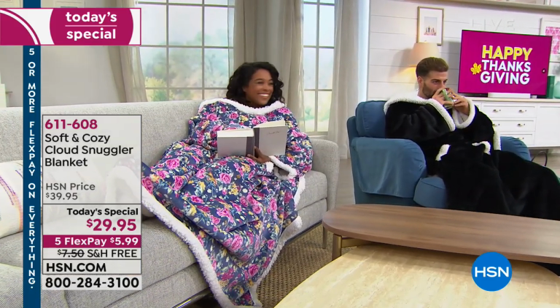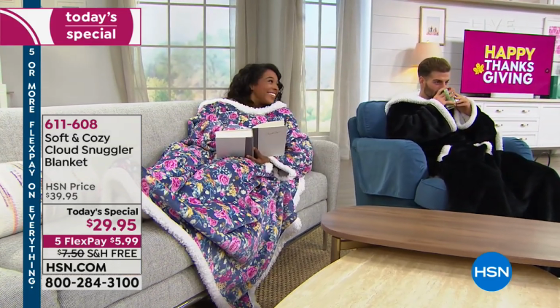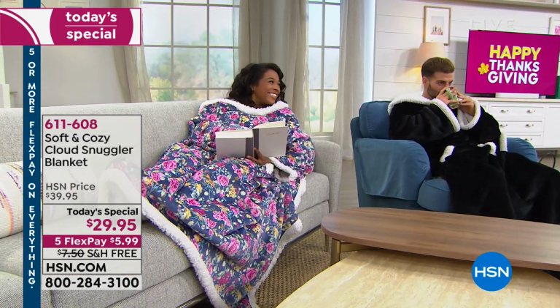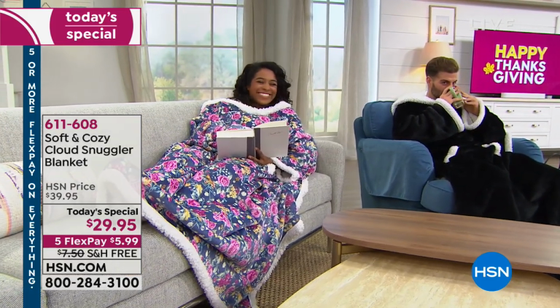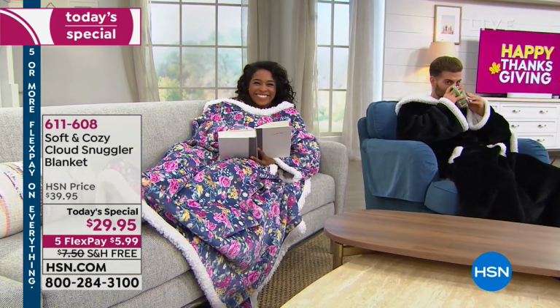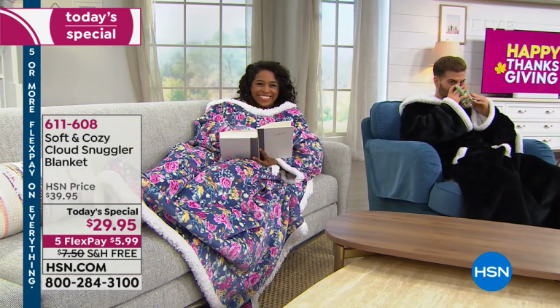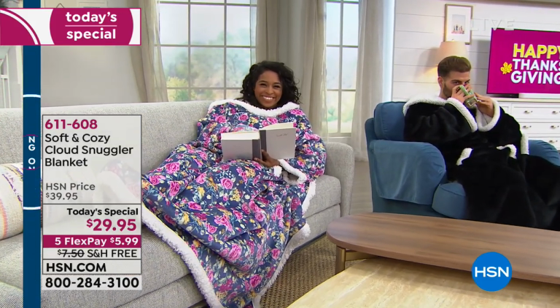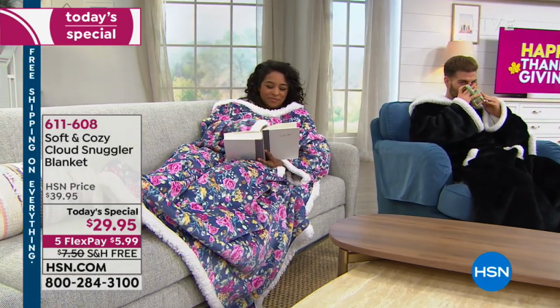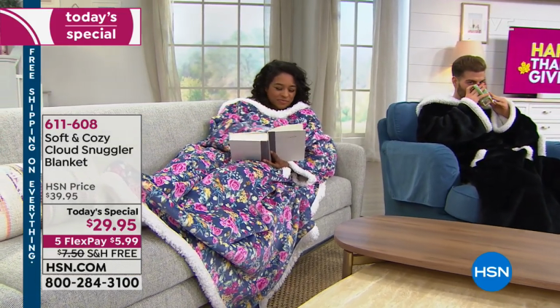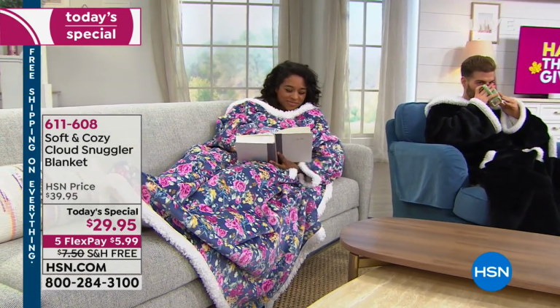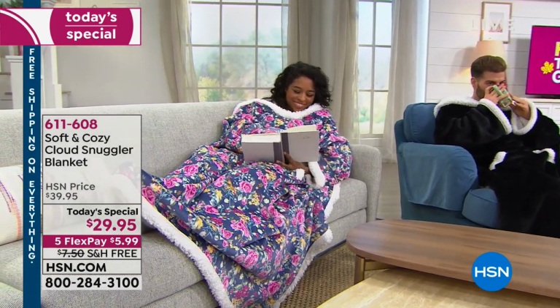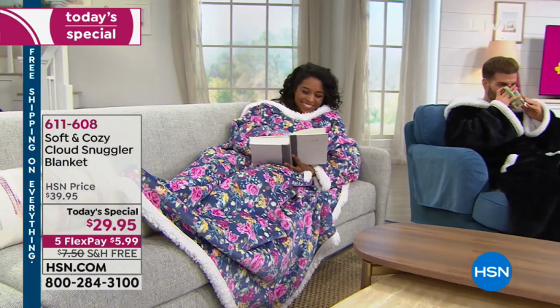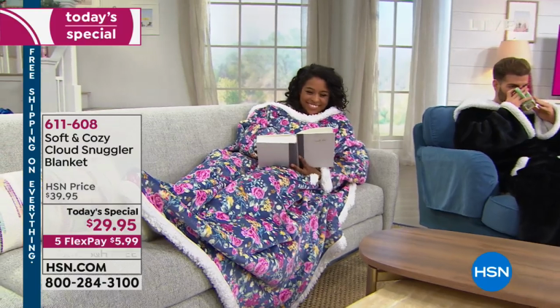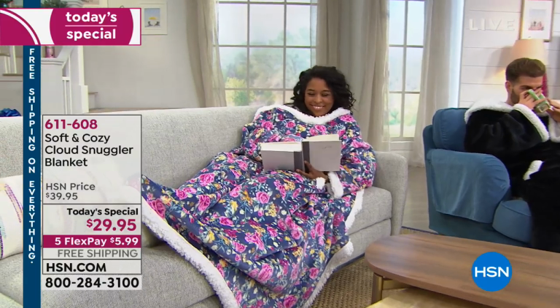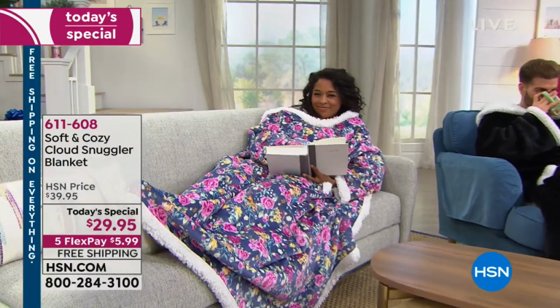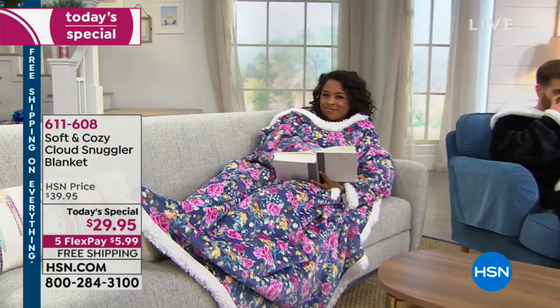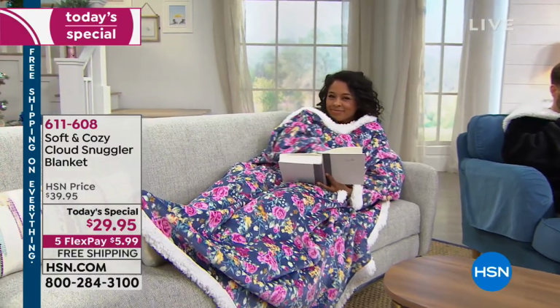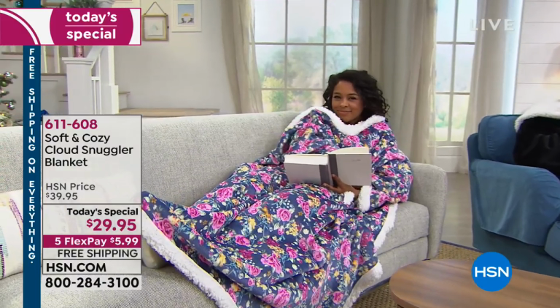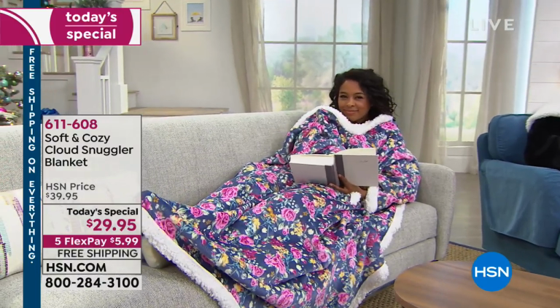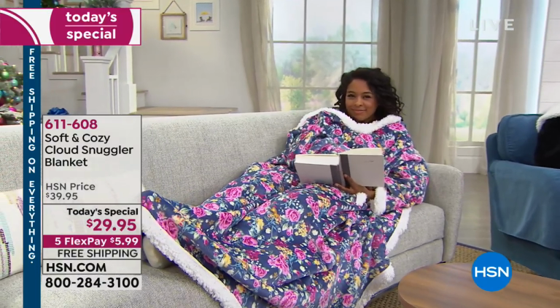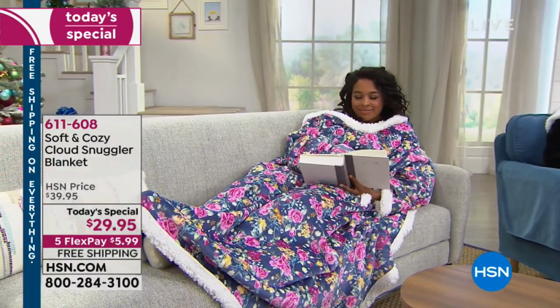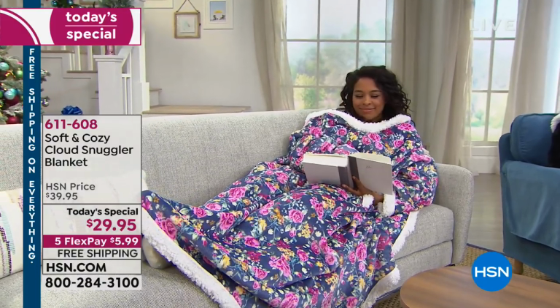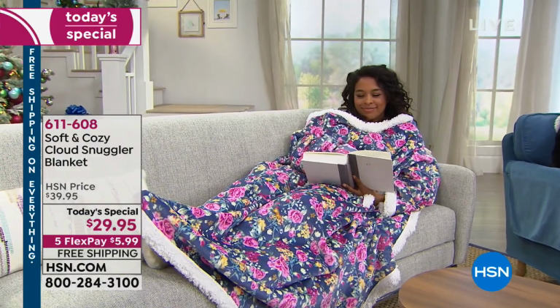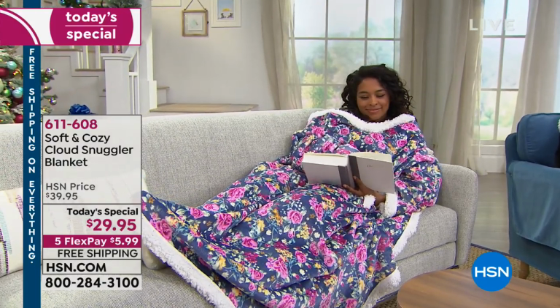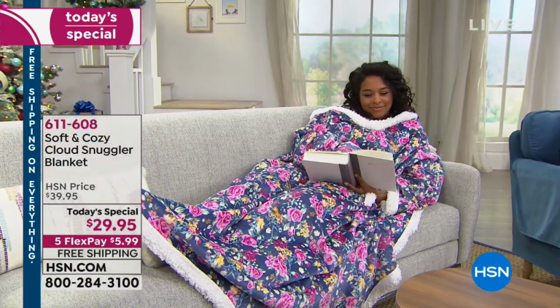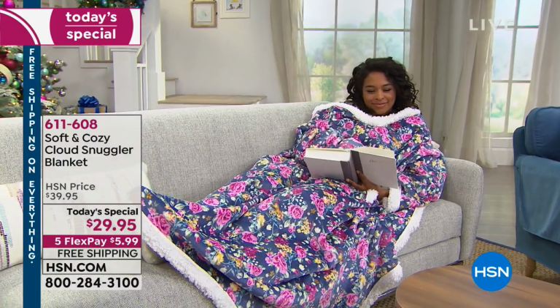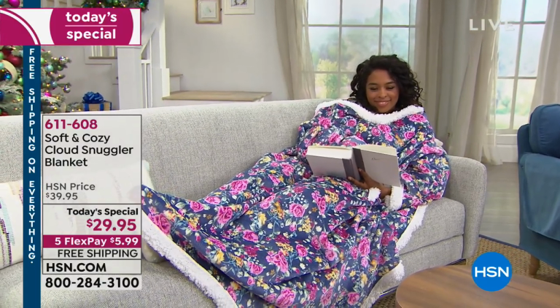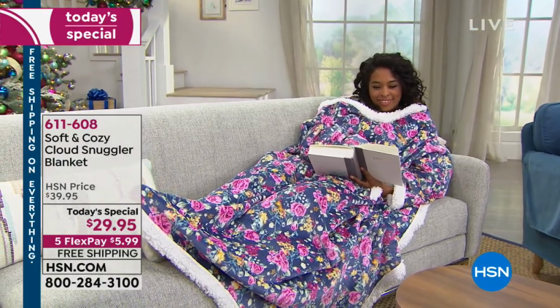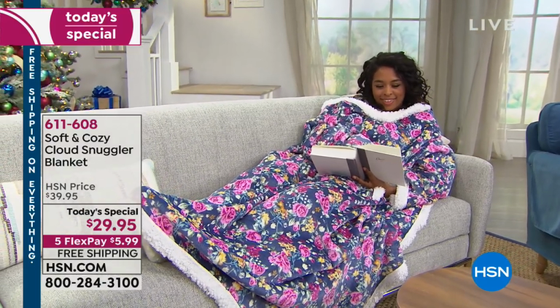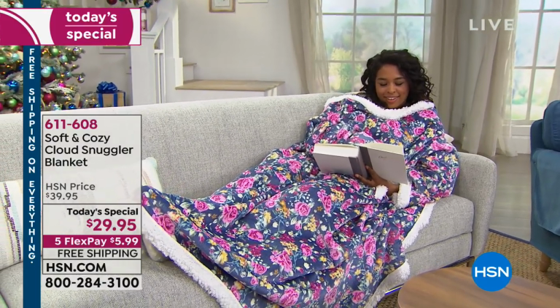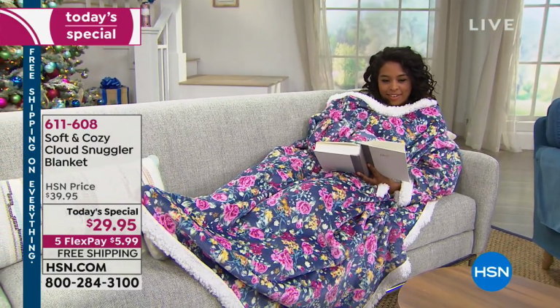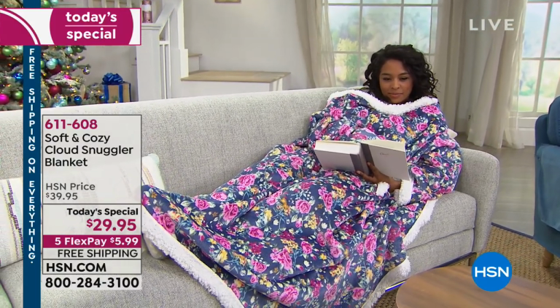It's only $5.99 on FlexPay and the shipping and handling is free. If you want to buy one of these and use your H-10 credit card for the first time, there will be no cost other than the tax. That's all you'd have to pay — and even with tax, it's going to be less than $40.